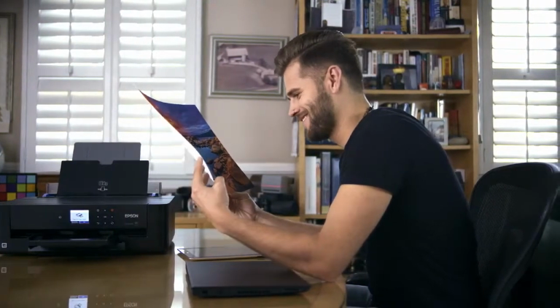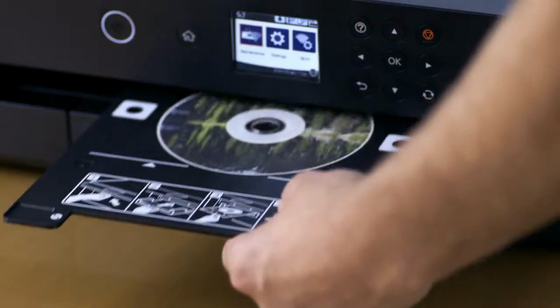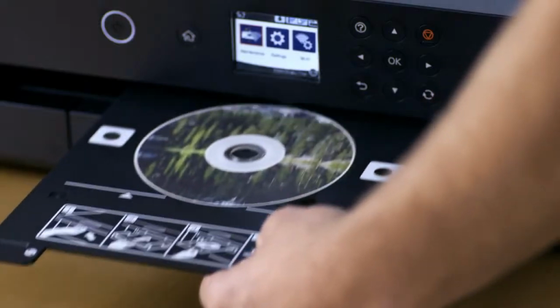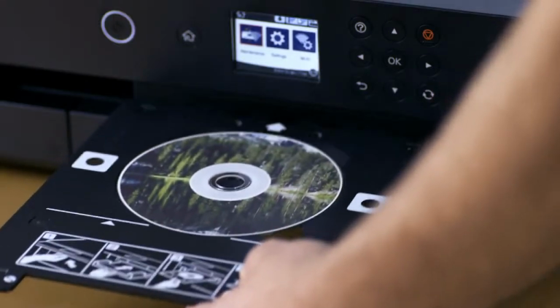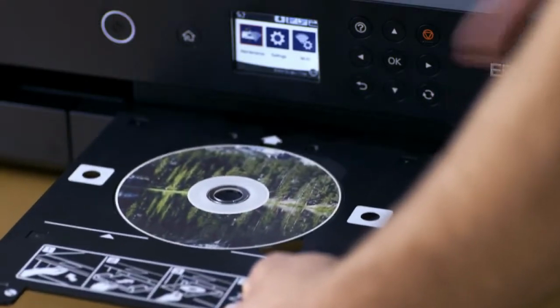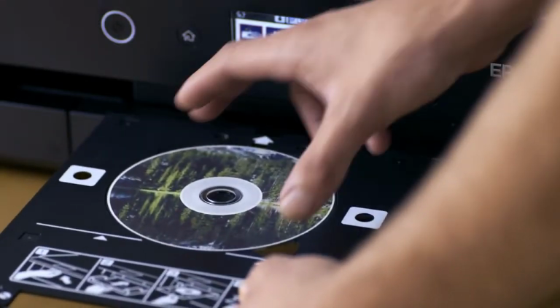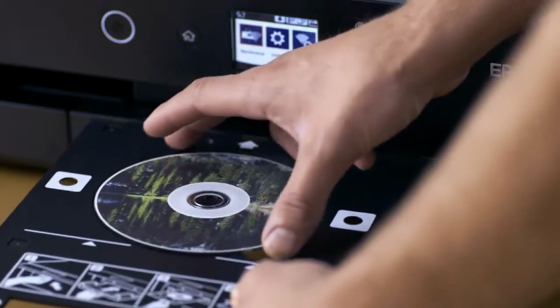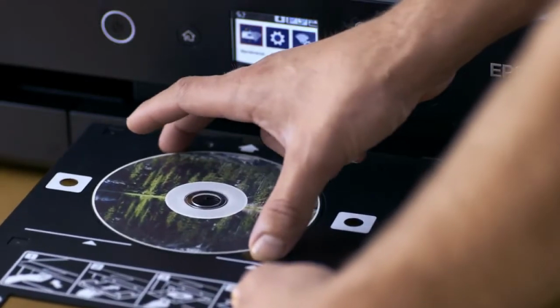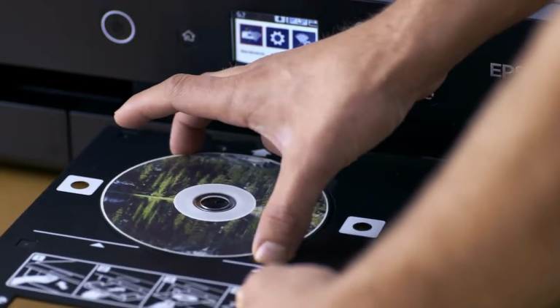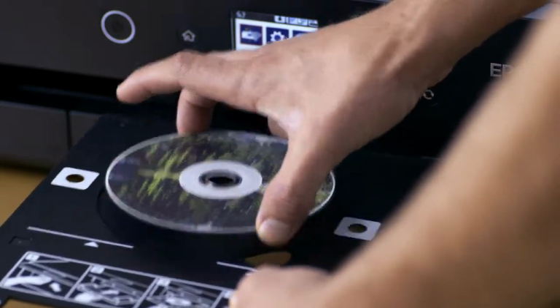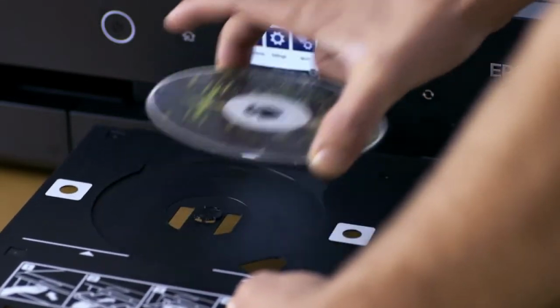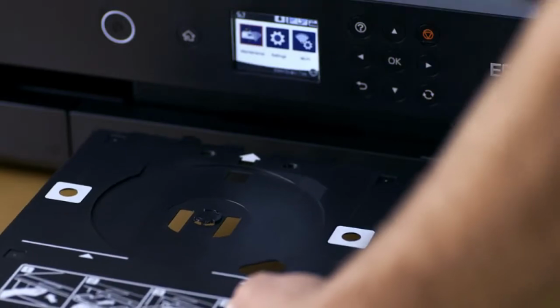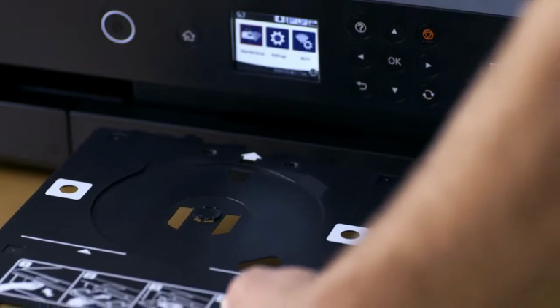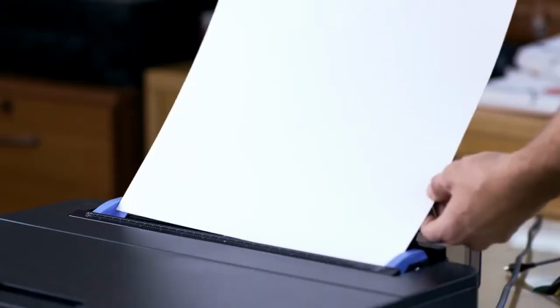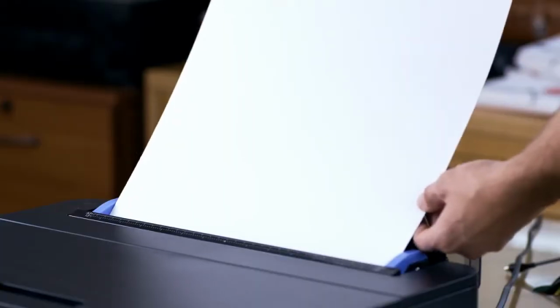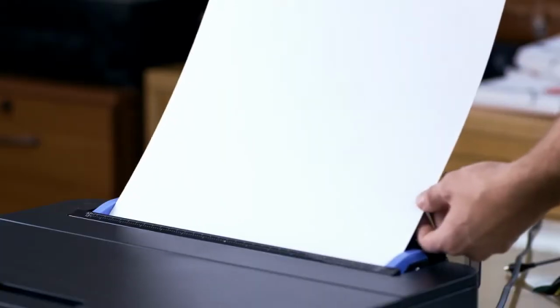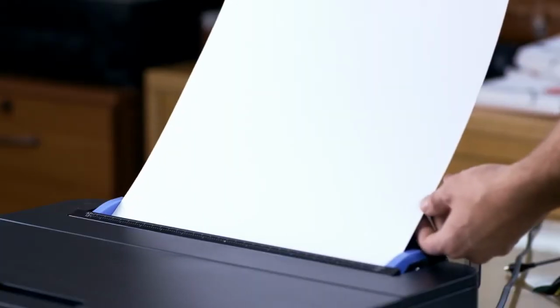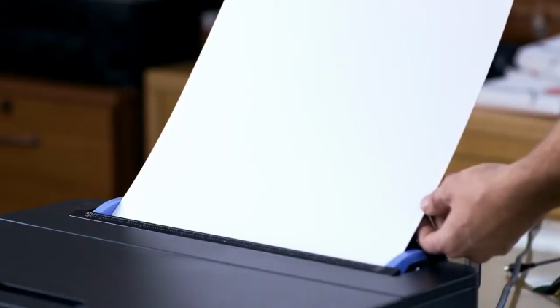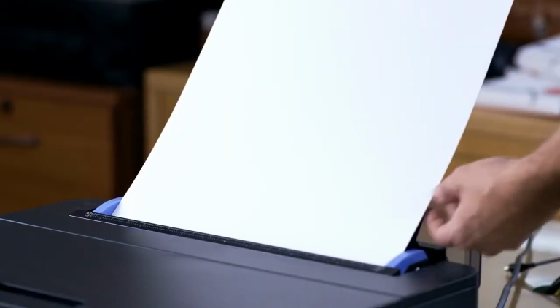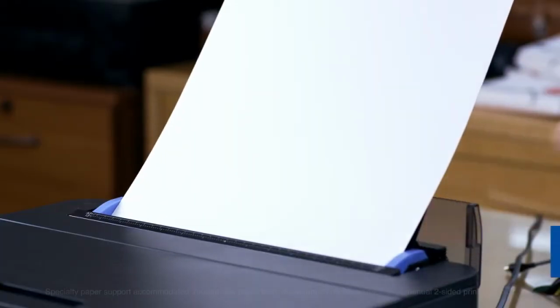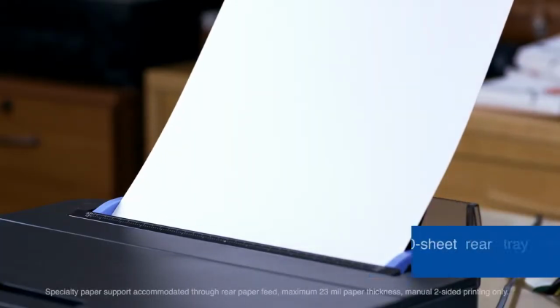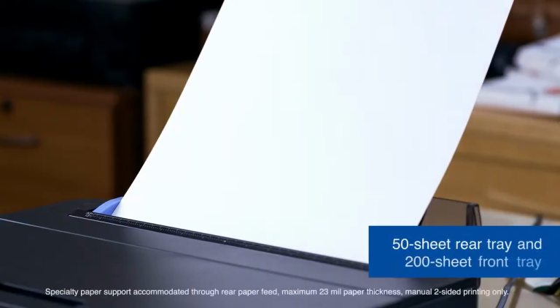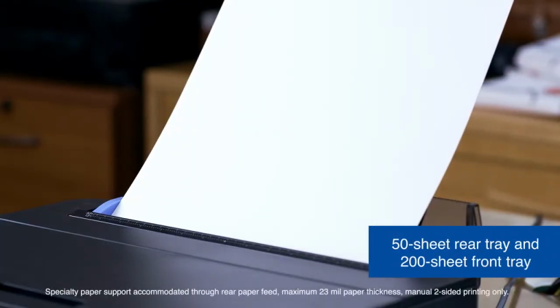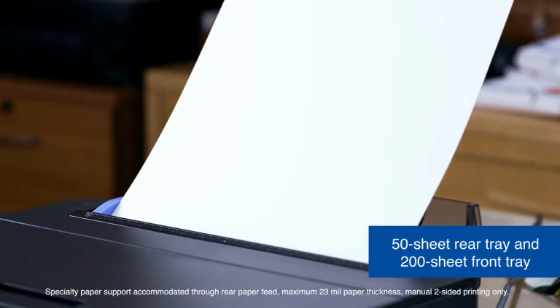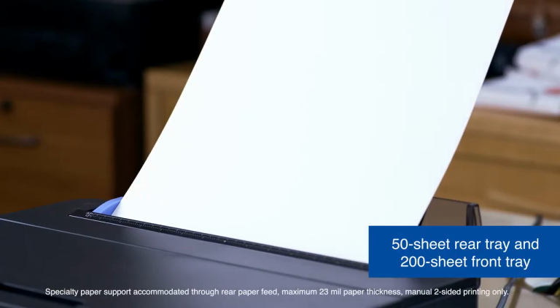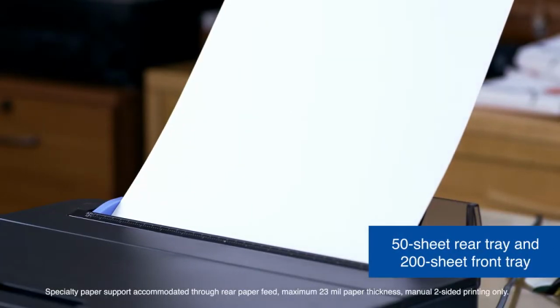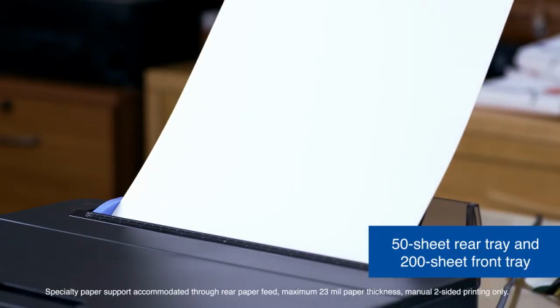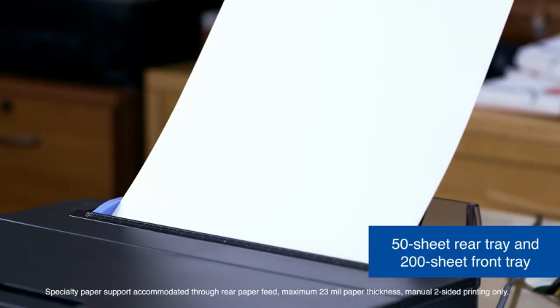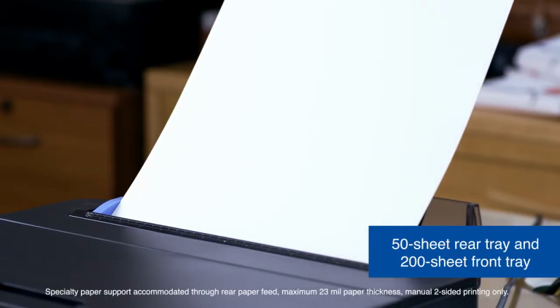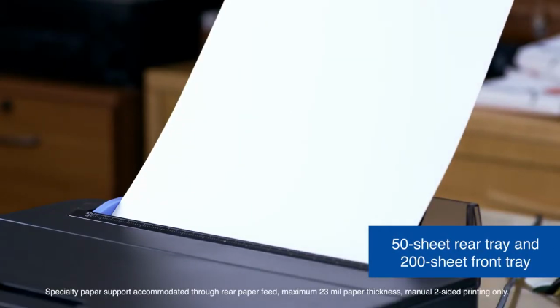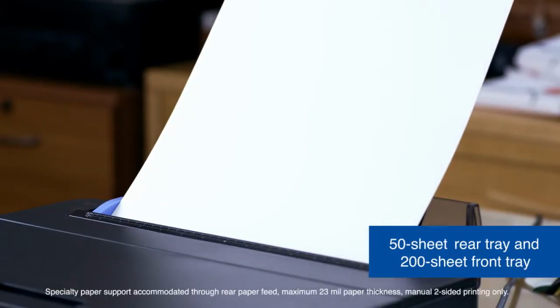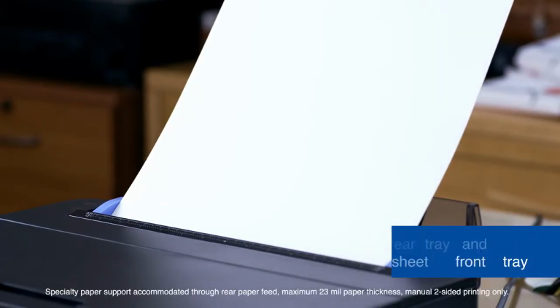With access to several types of specialty media, including card stock, that's handled easily by the multiple trays available.